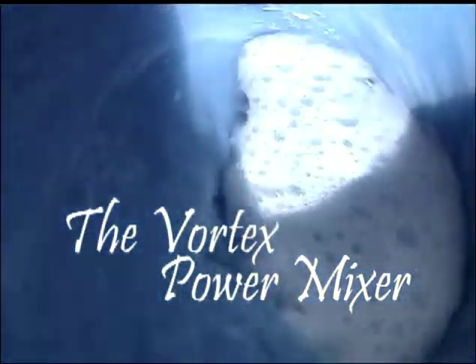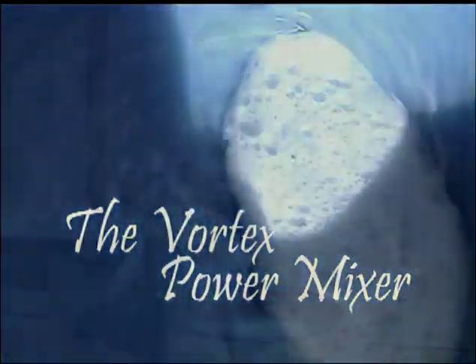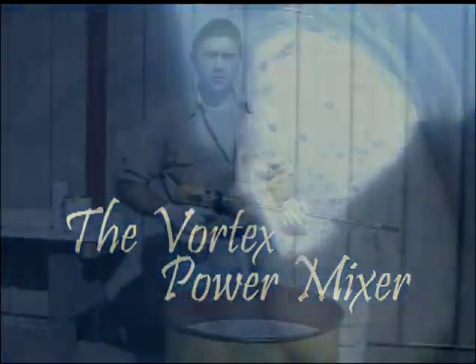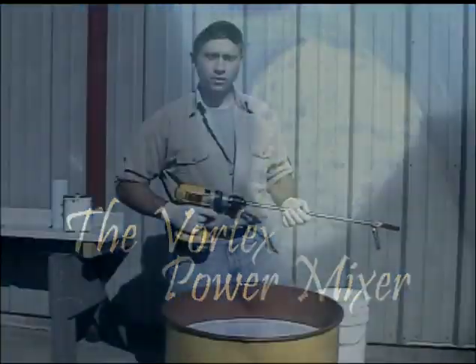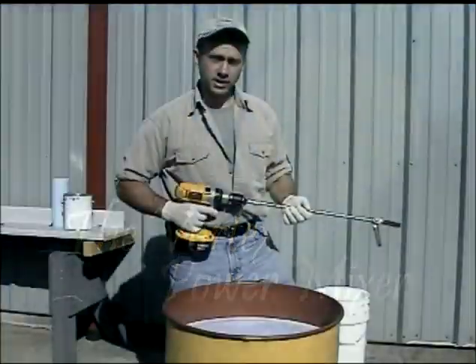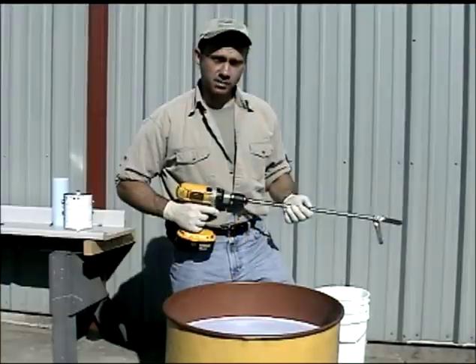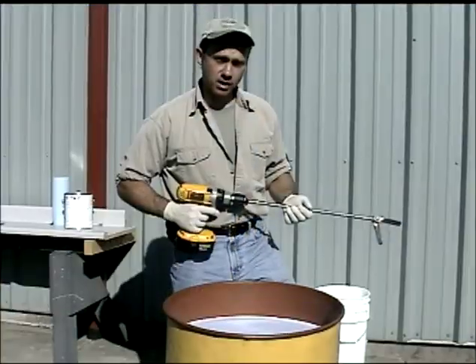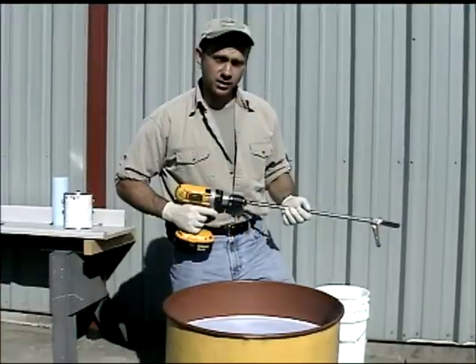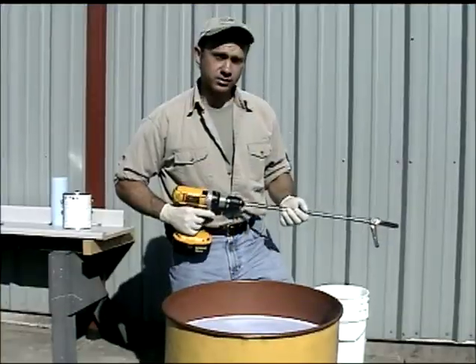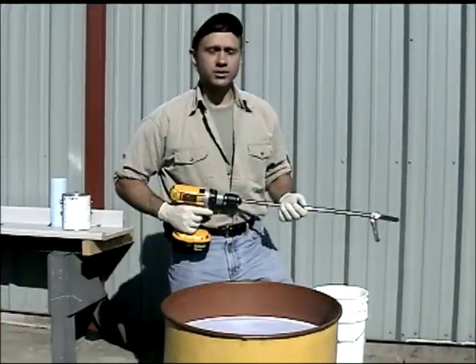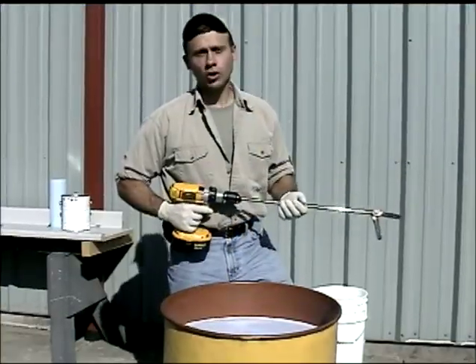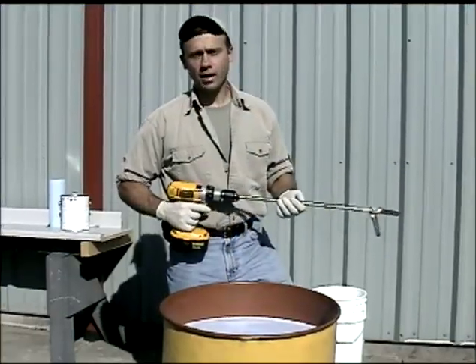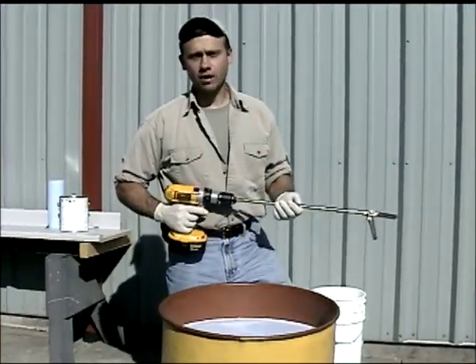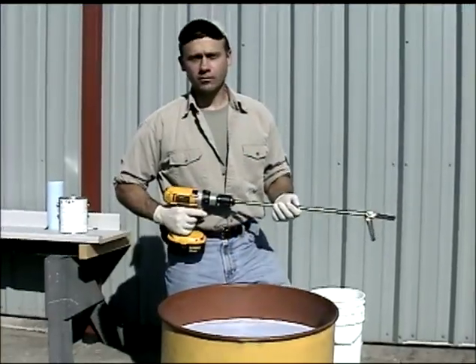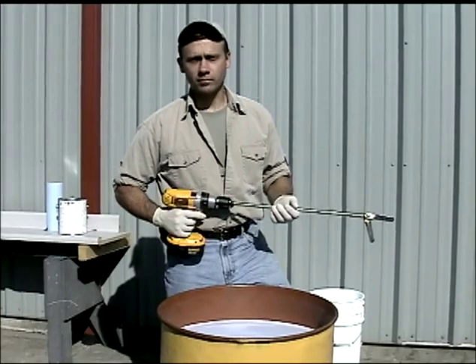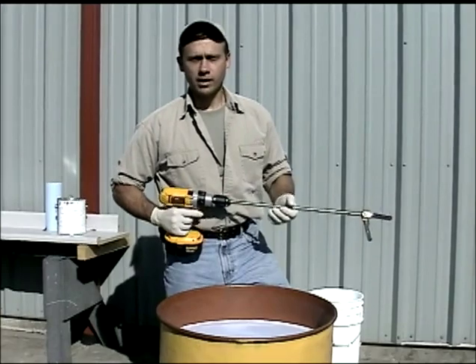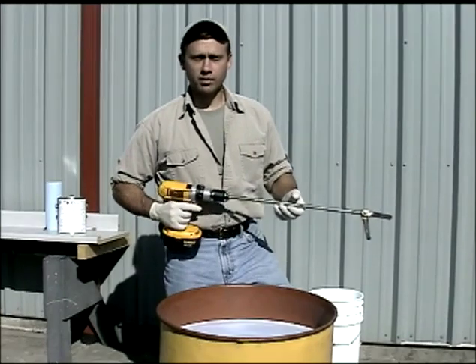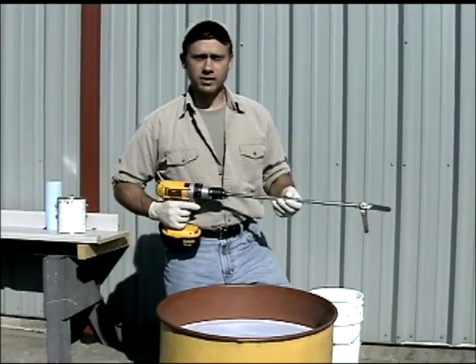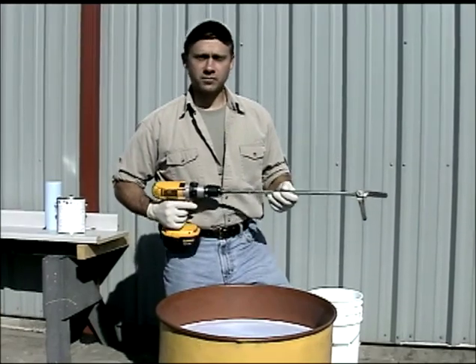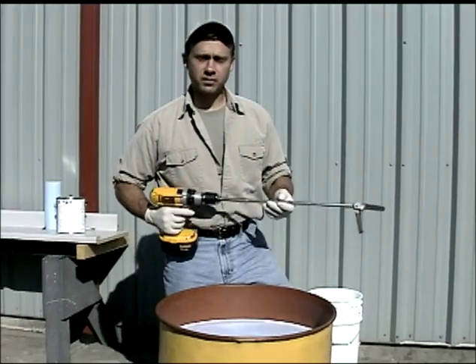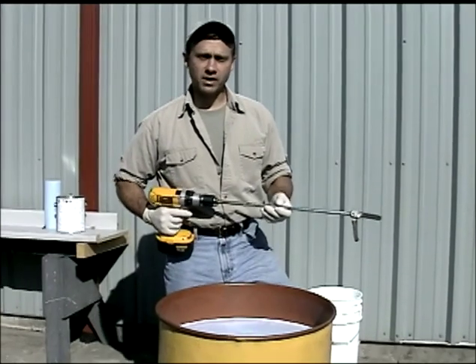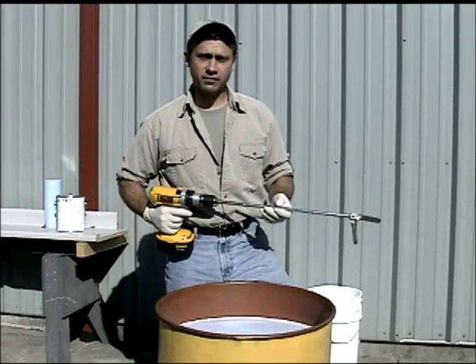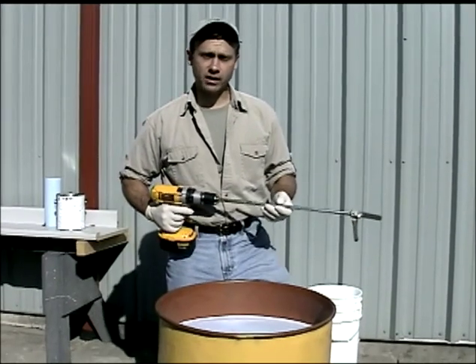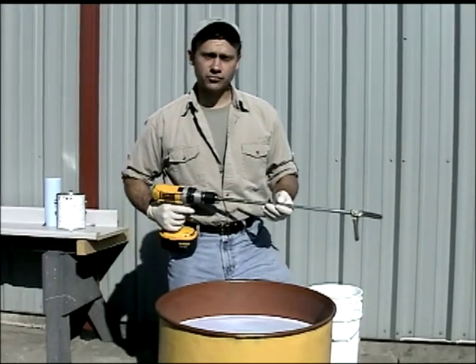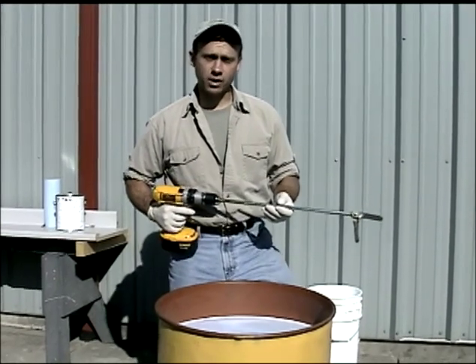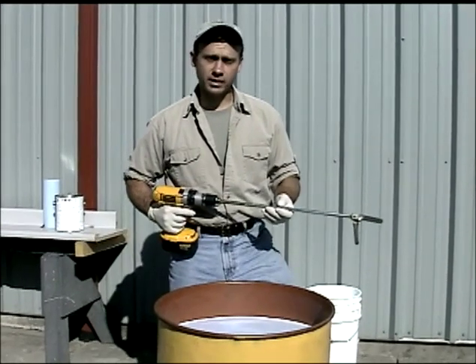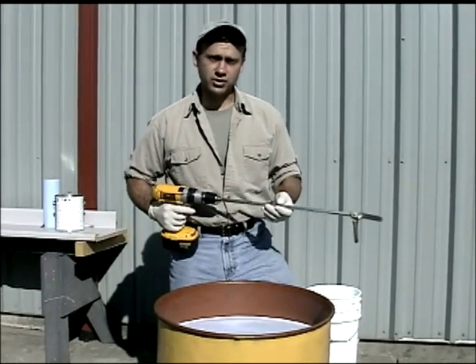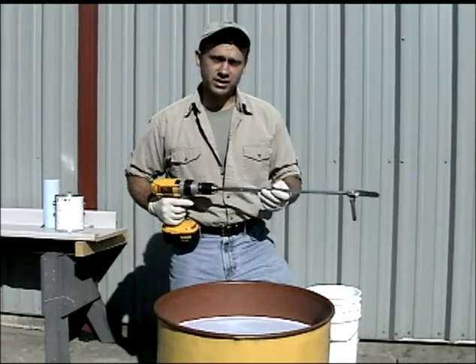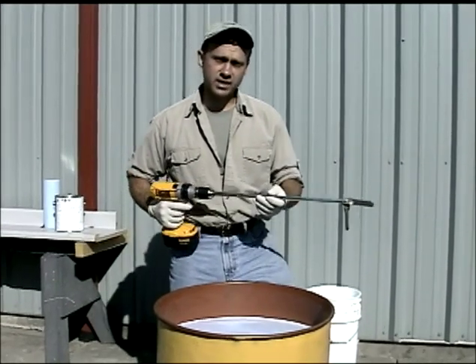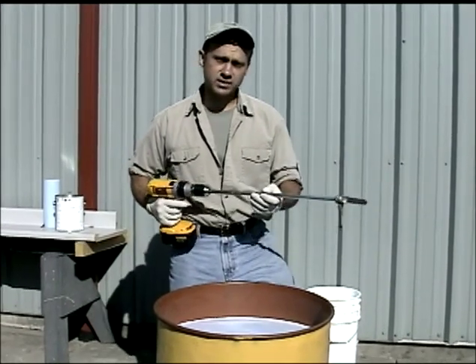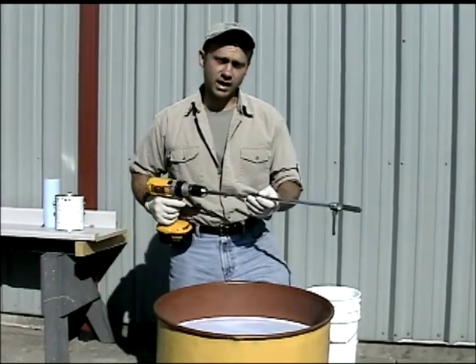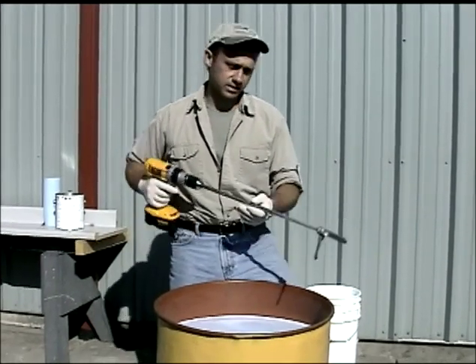The Vortex Power Mixer is so powerful it will mix a 55 gallon drum in just 10 seconds.